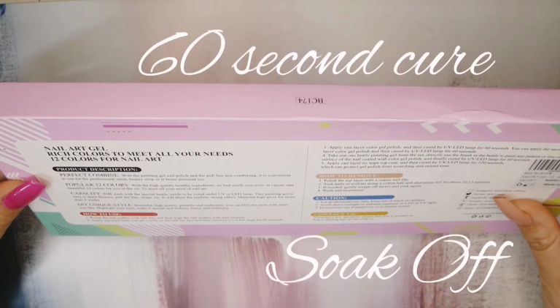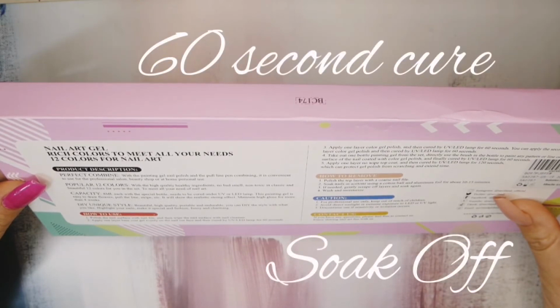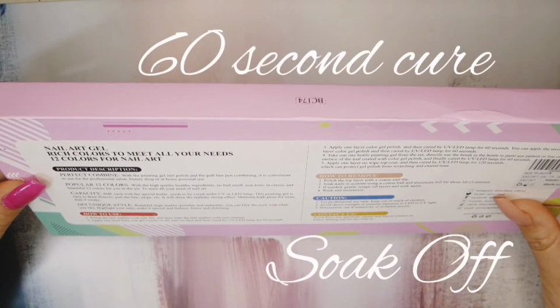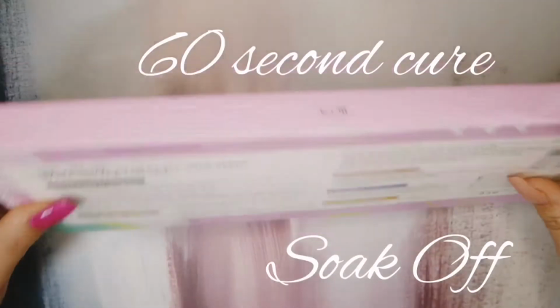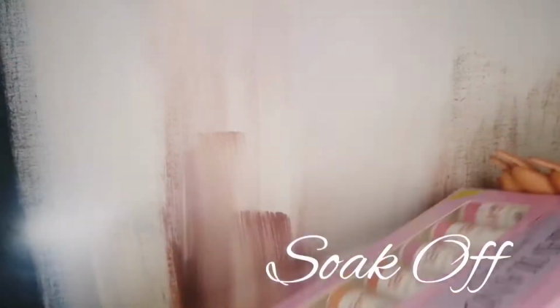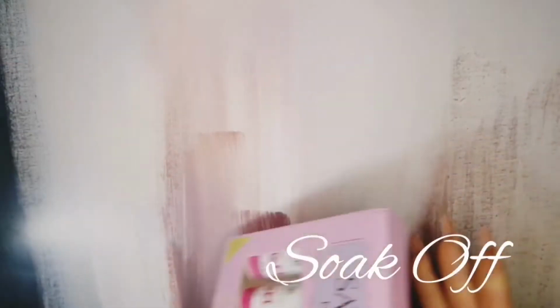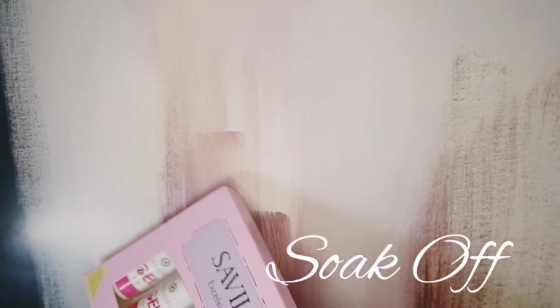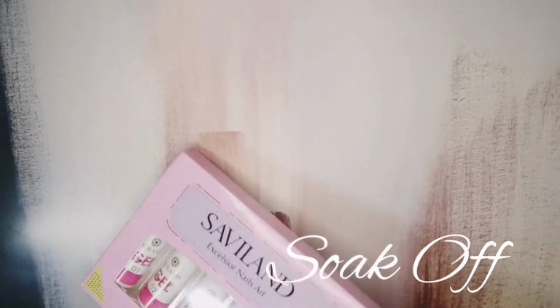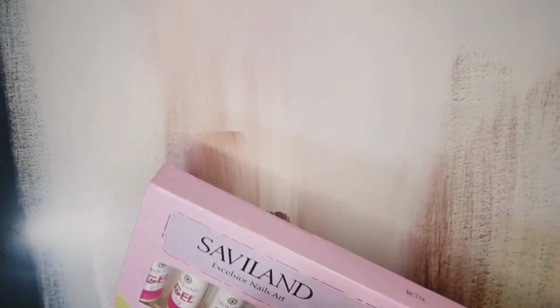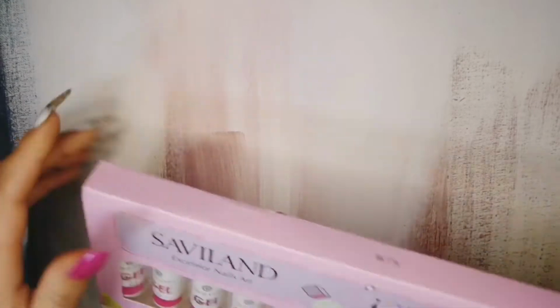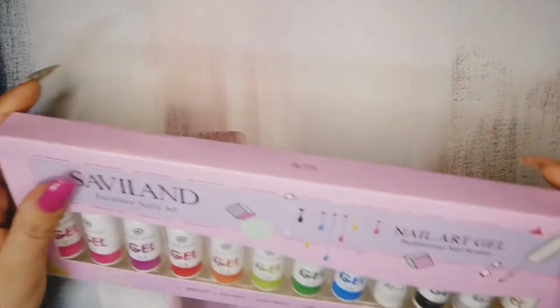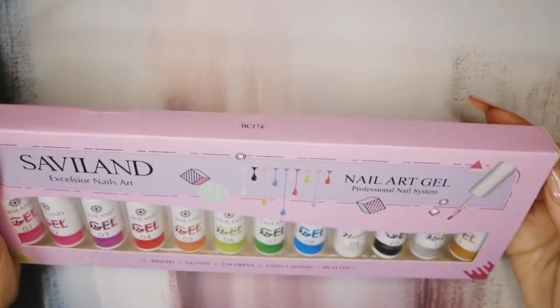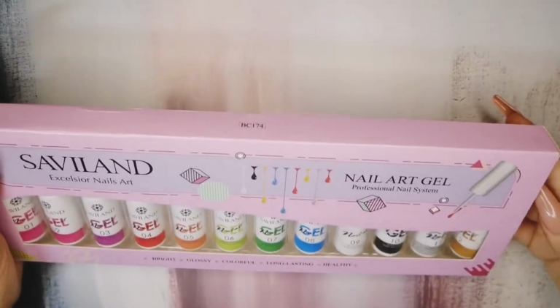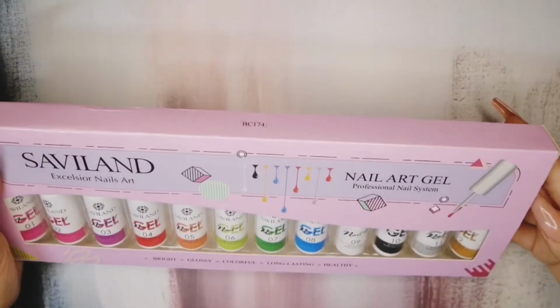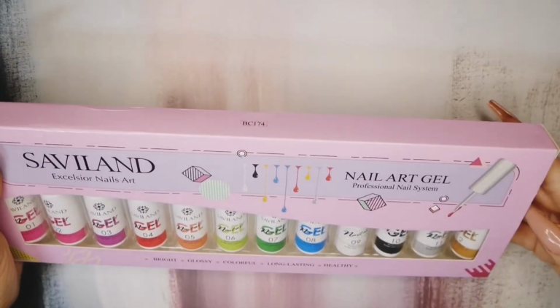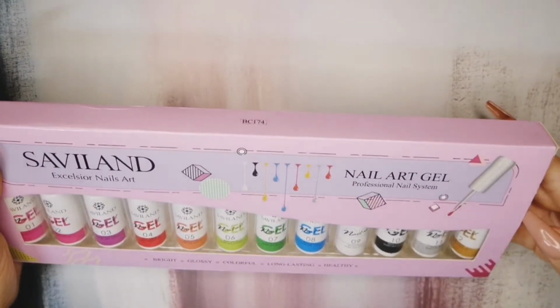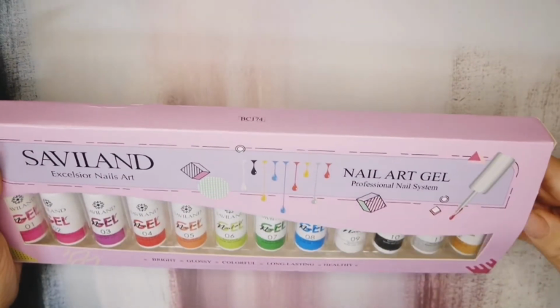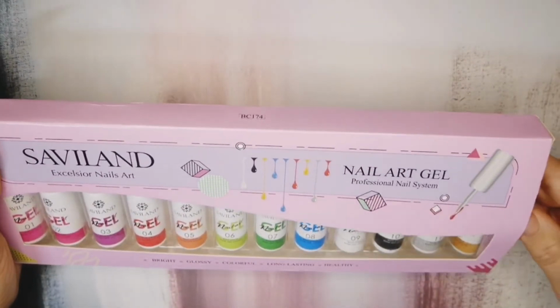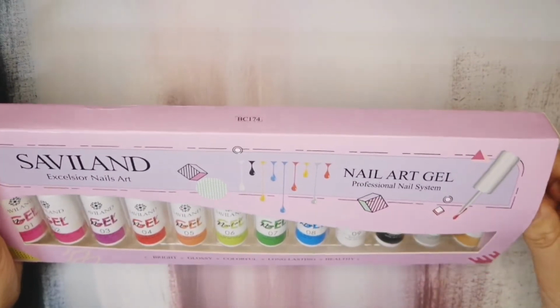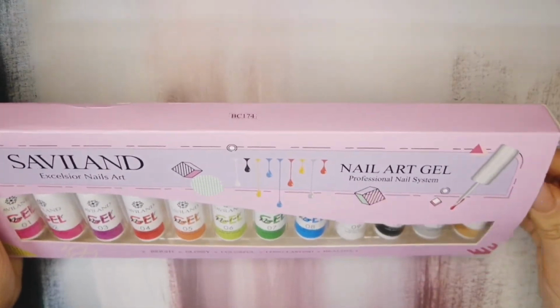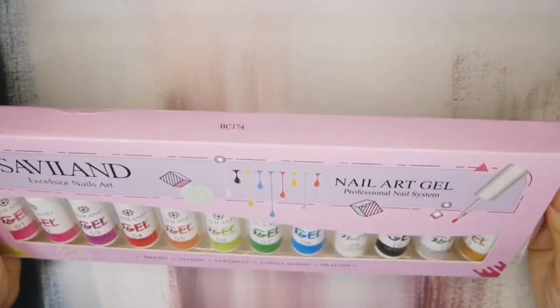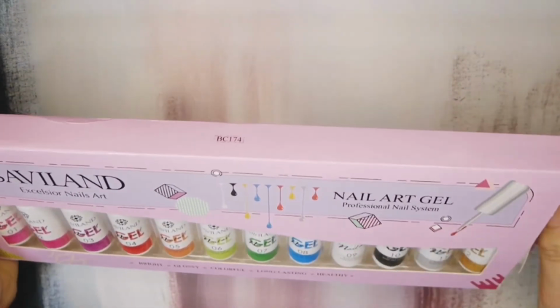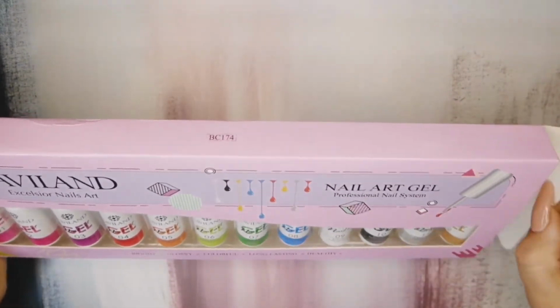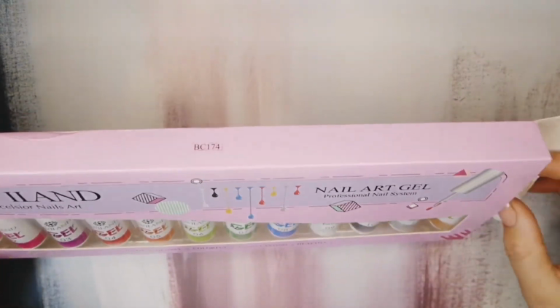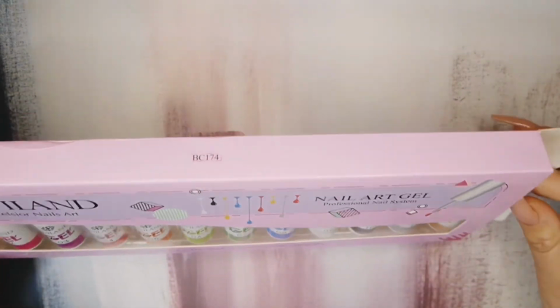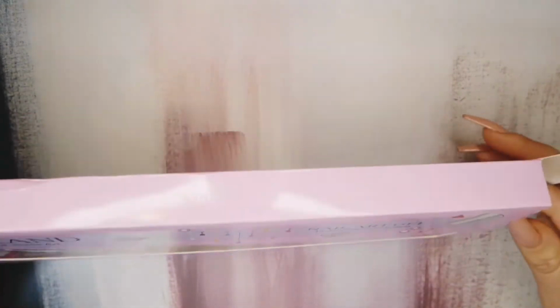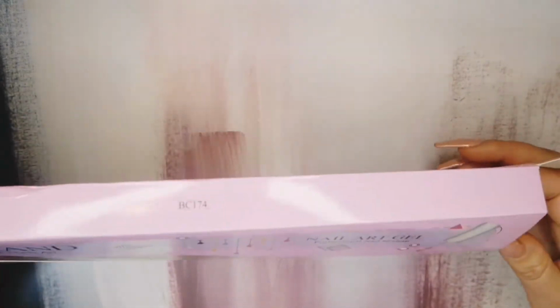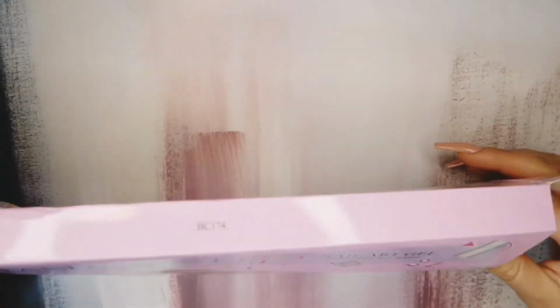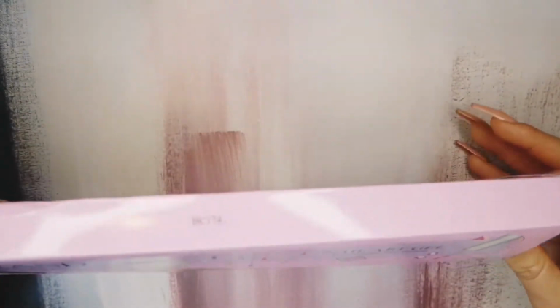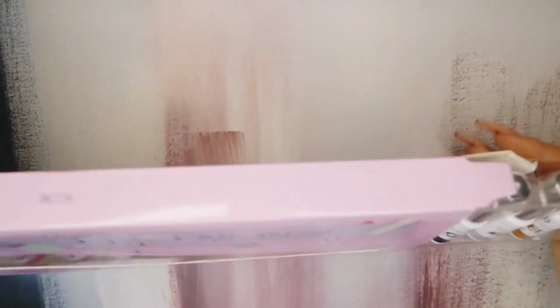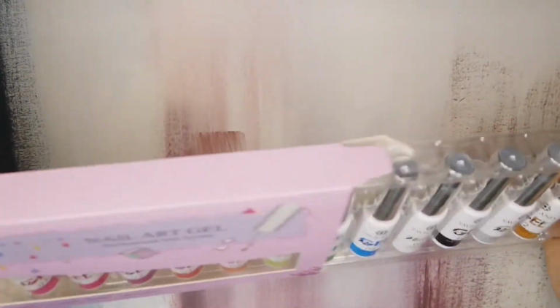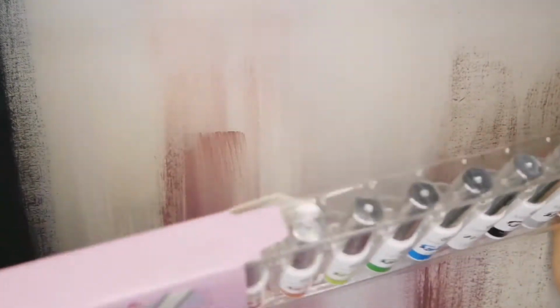It's also a soak-off, so that means you can just file it down and remove it. Let's open it up and see what's in the box.